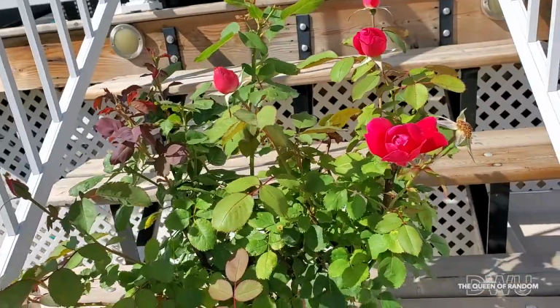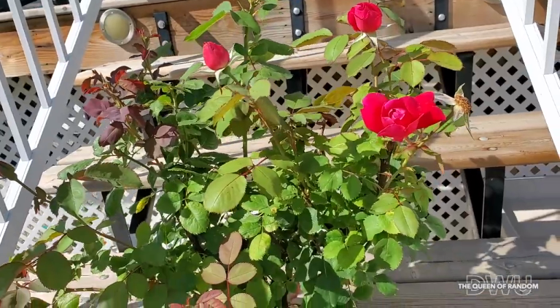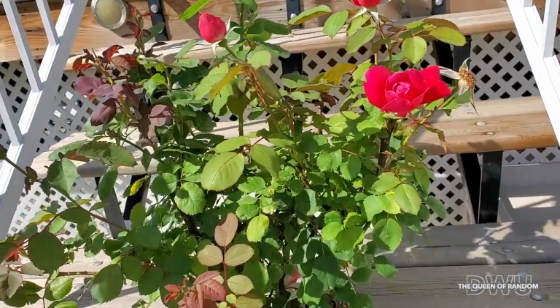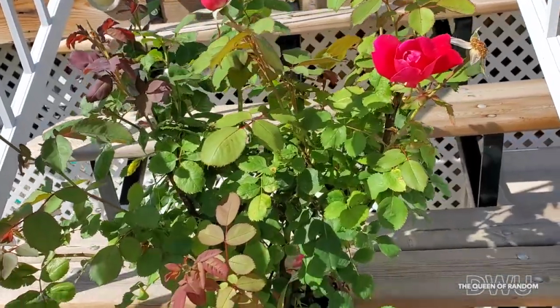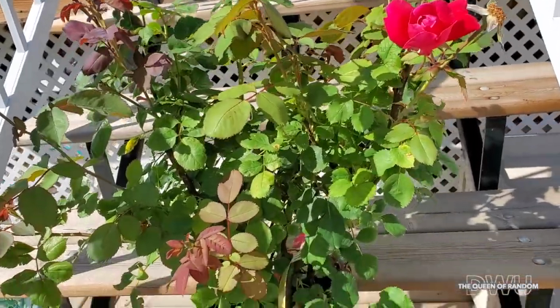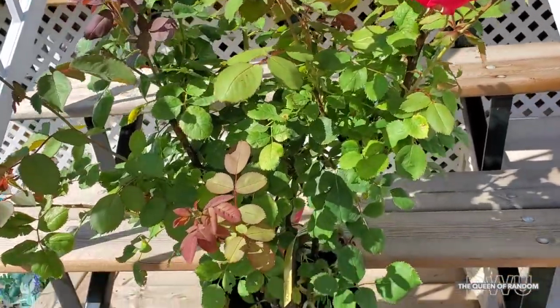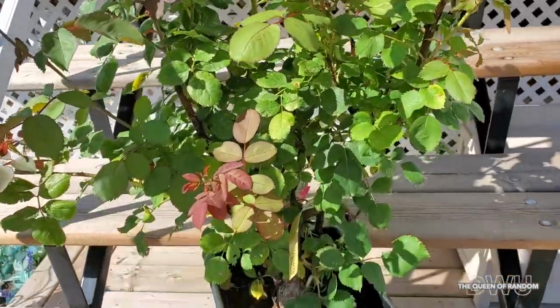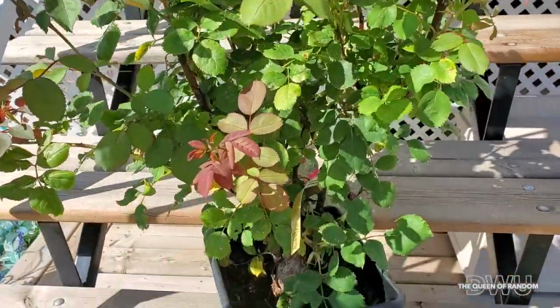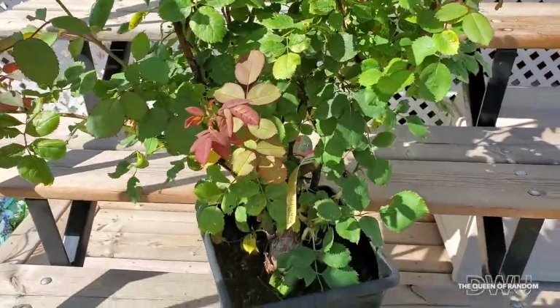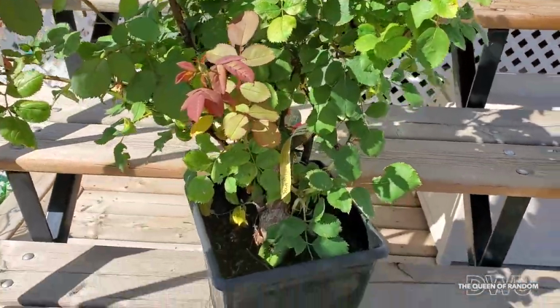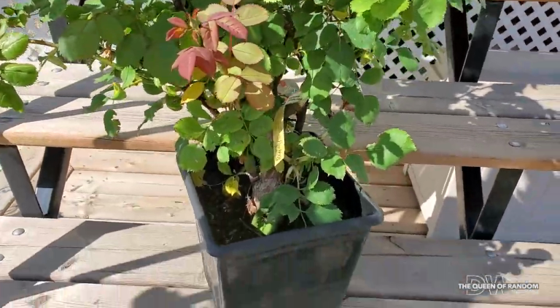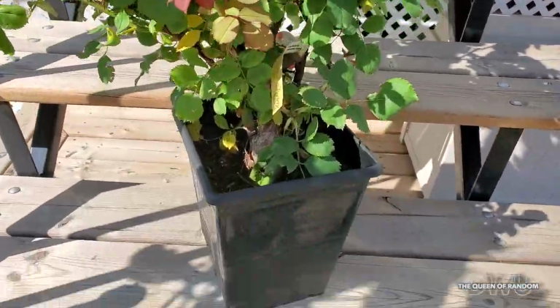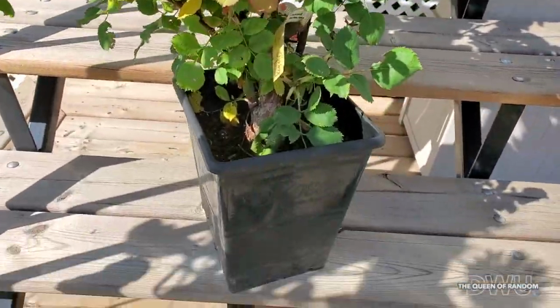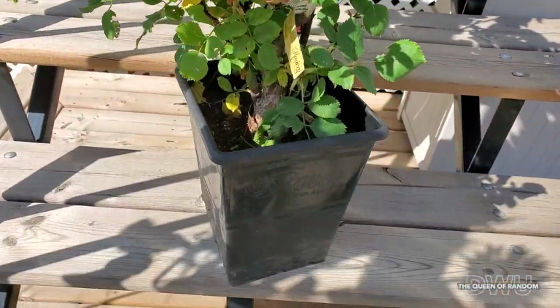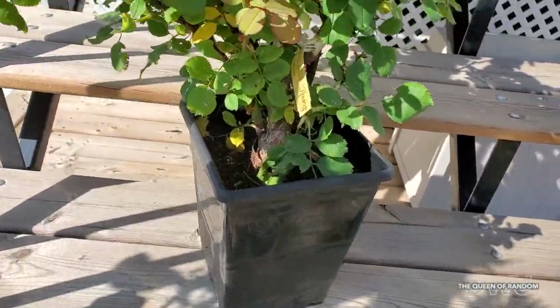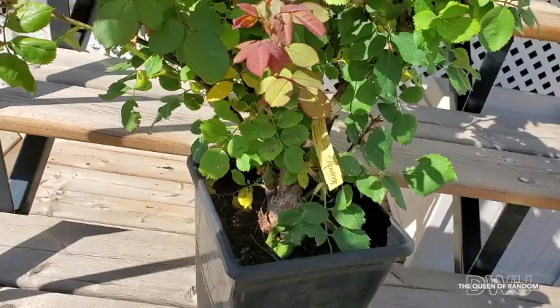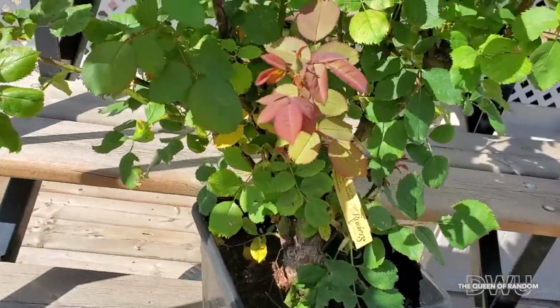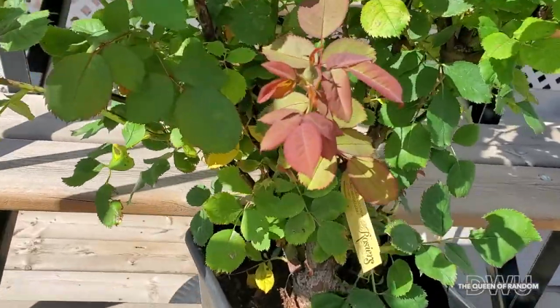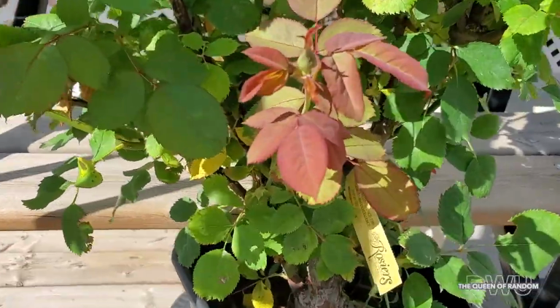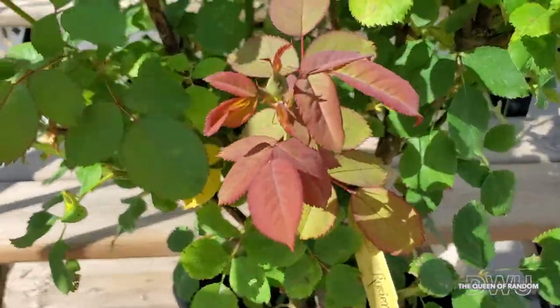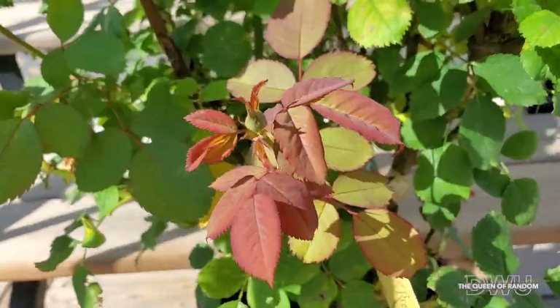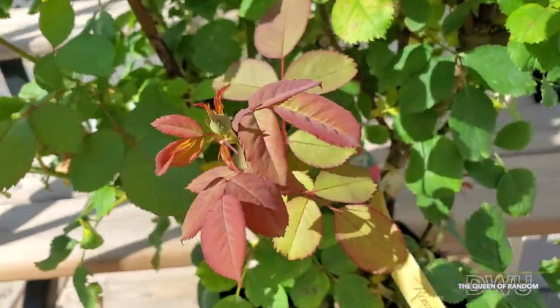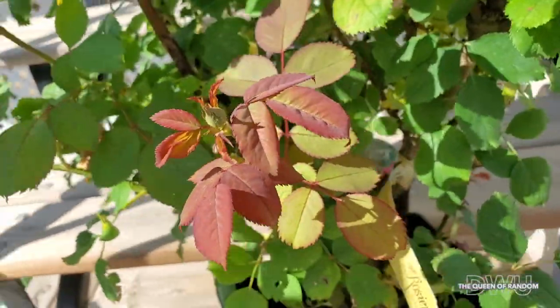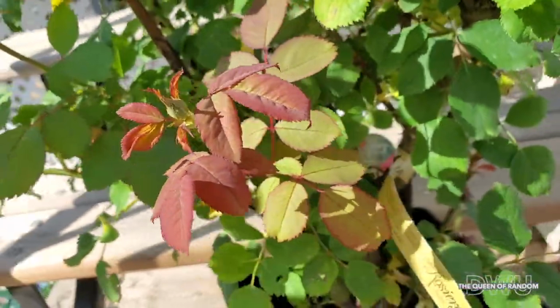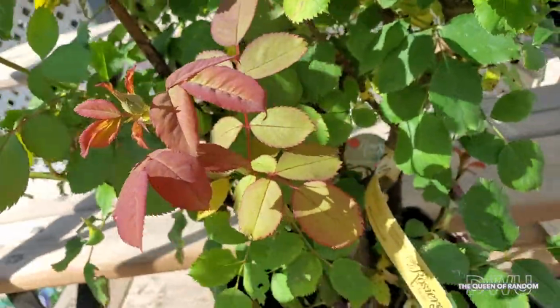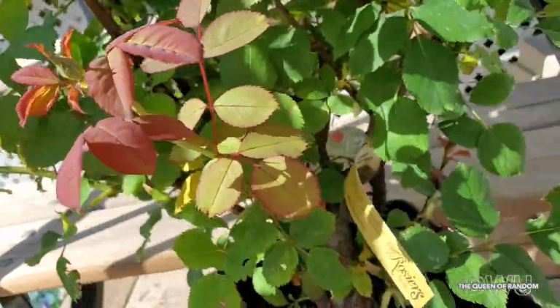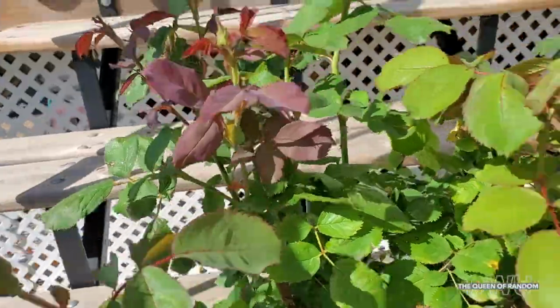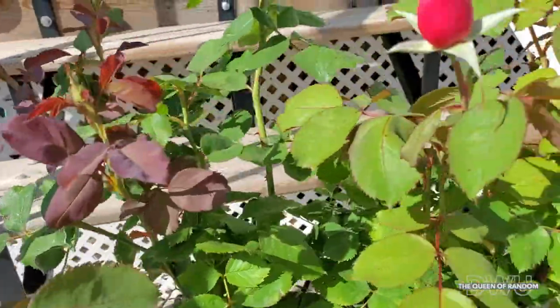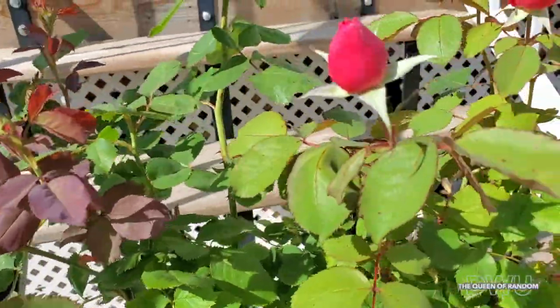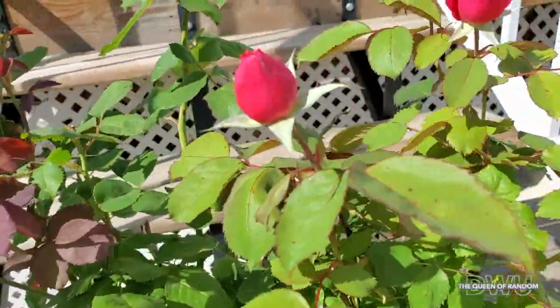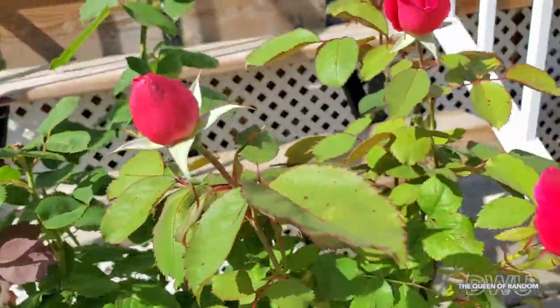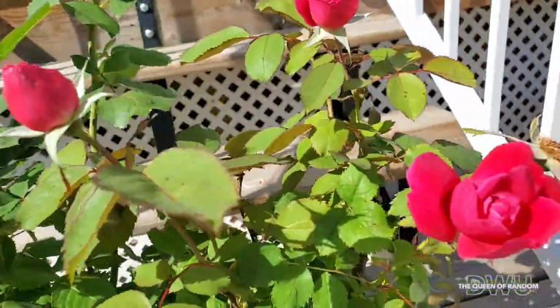In a couple of days we'll find a spot in the yard and plant our rosebush. As the days pass on, you can watch the buds open.